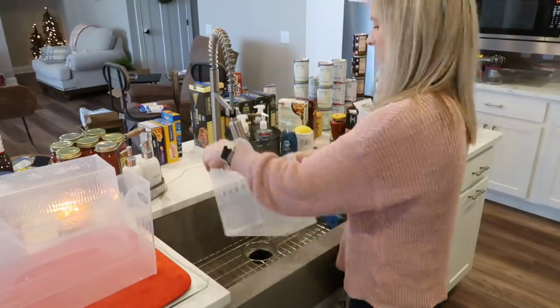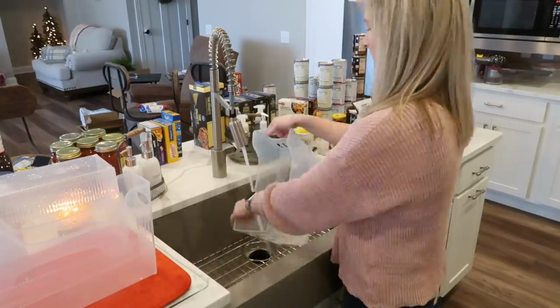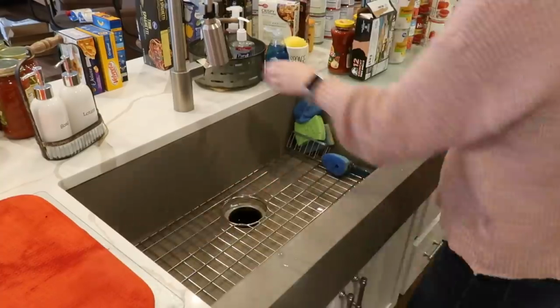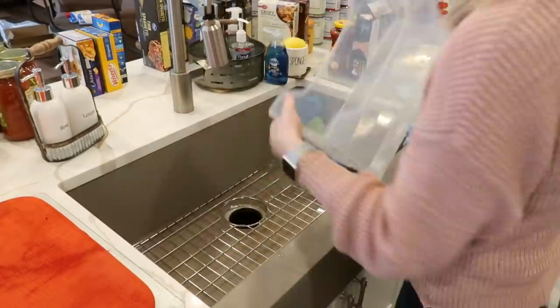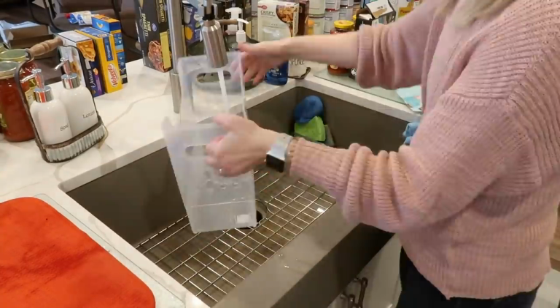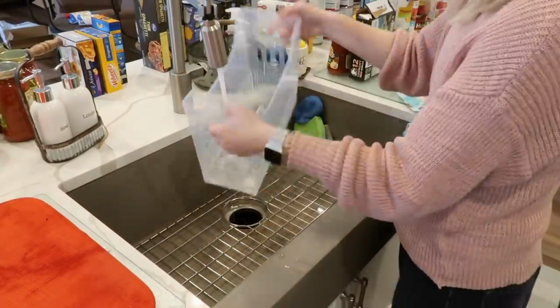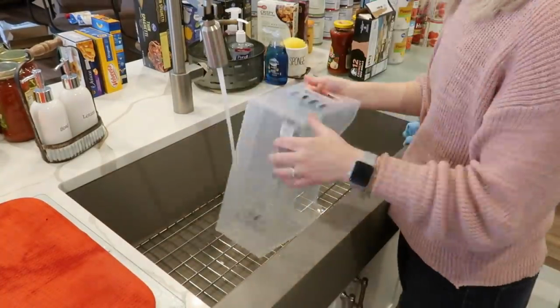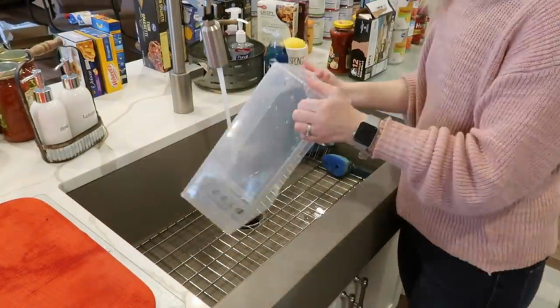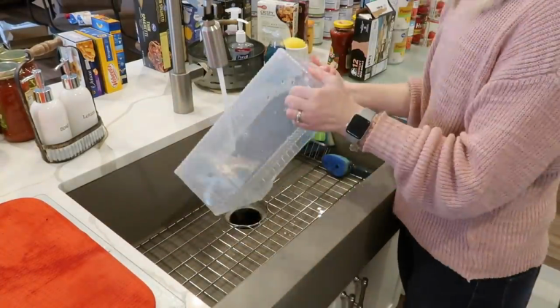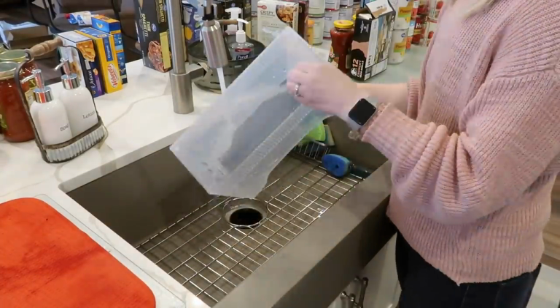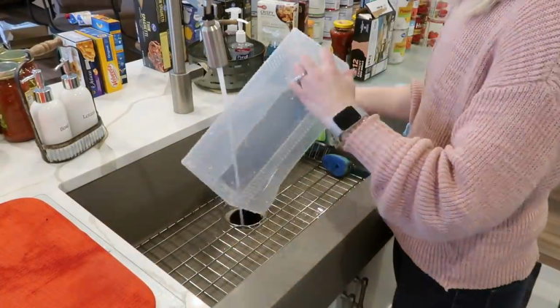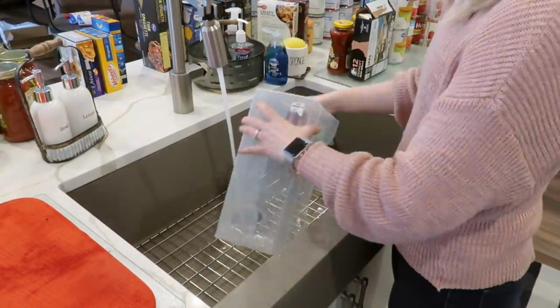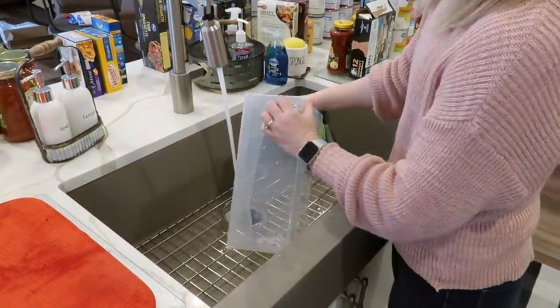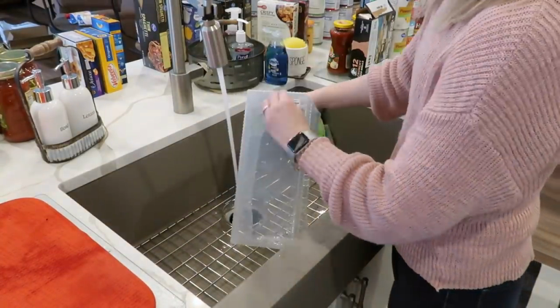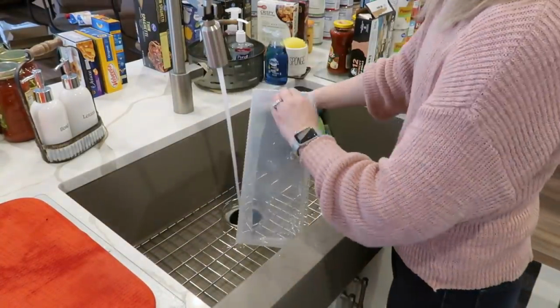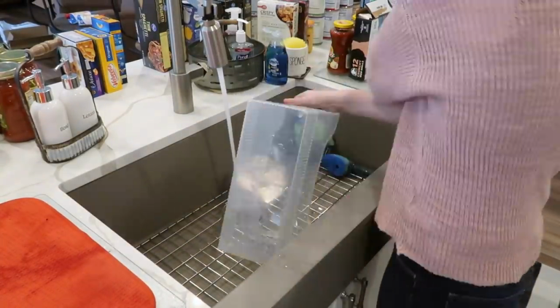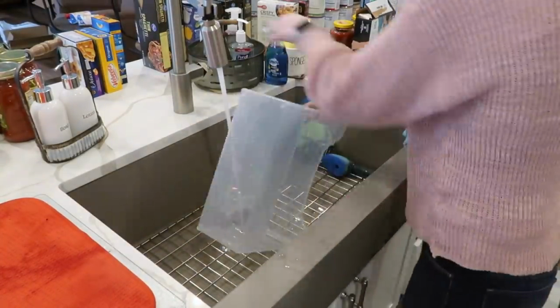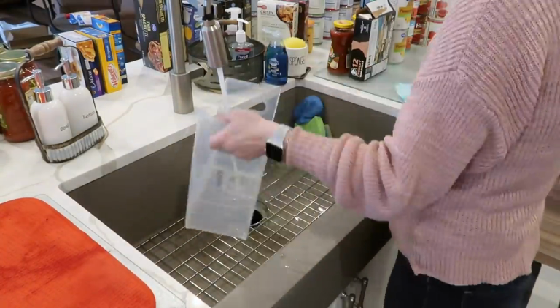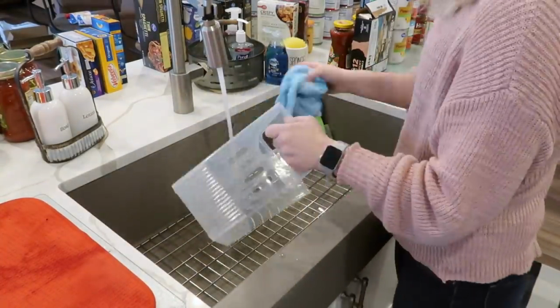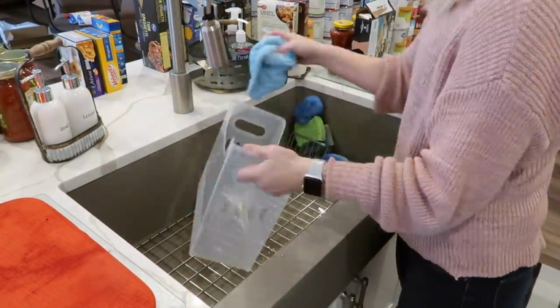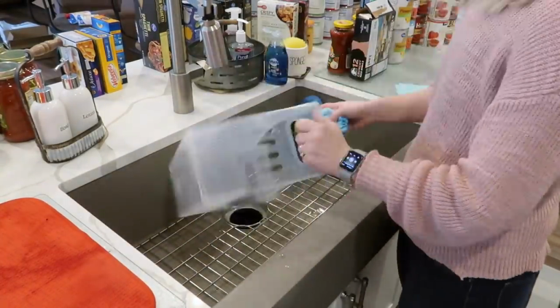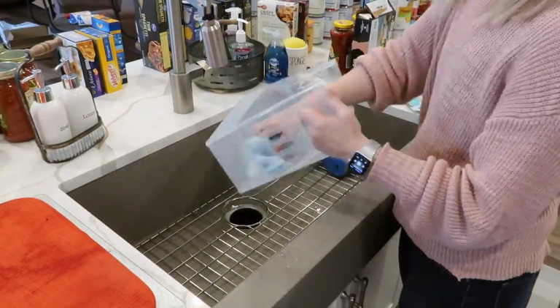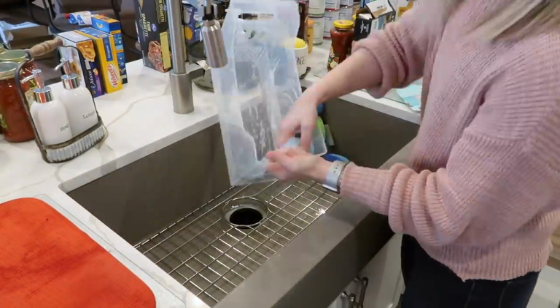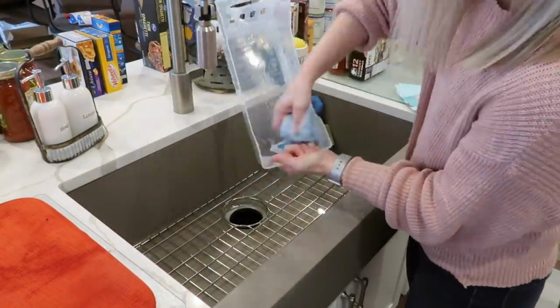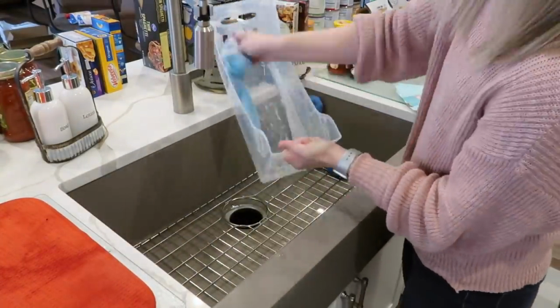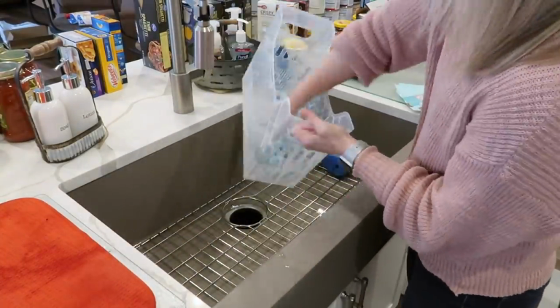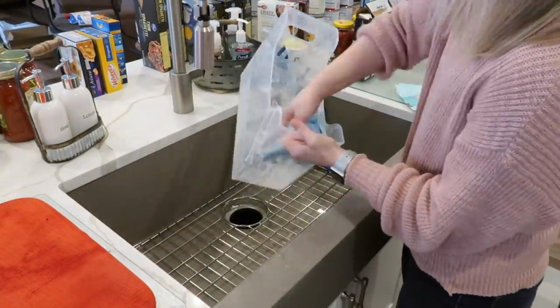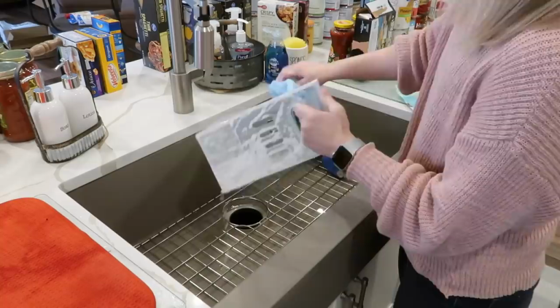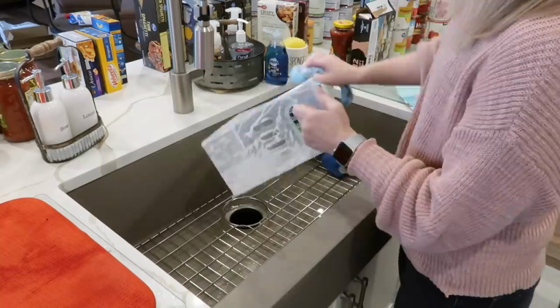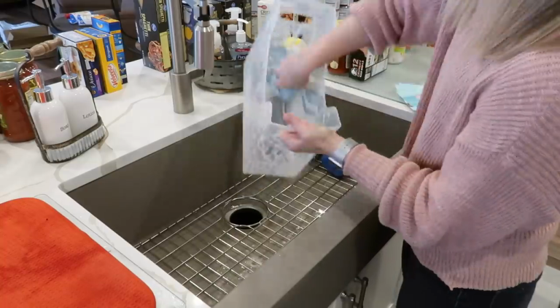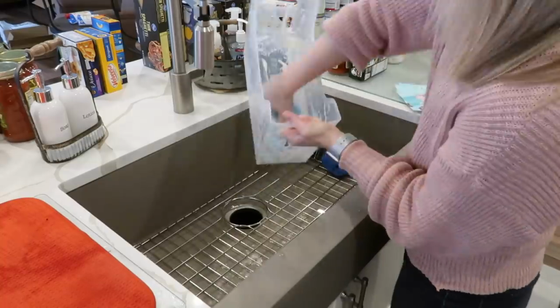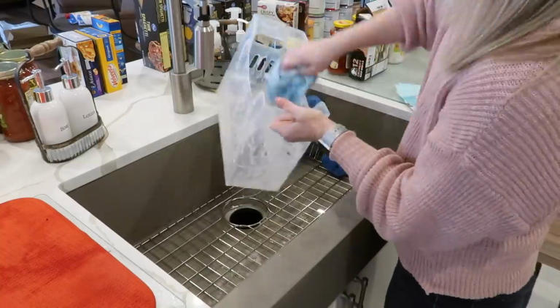I was wiping things down and cleaning before we started the actual organizing.